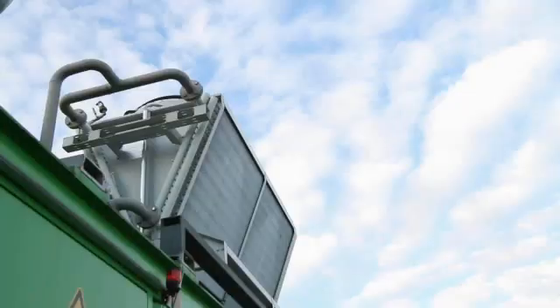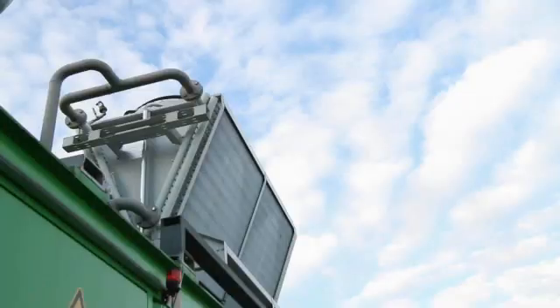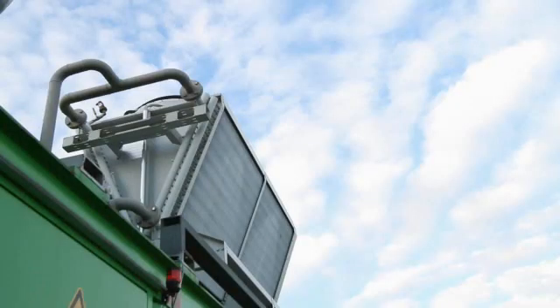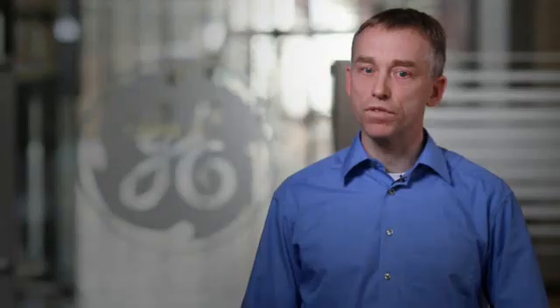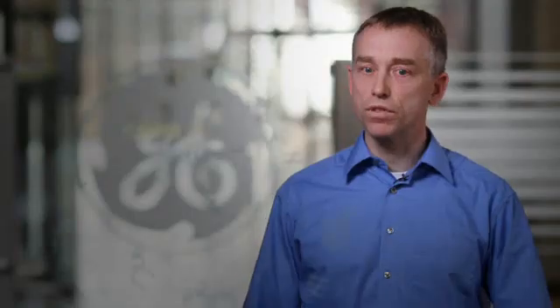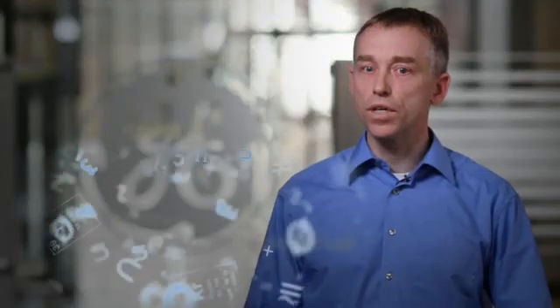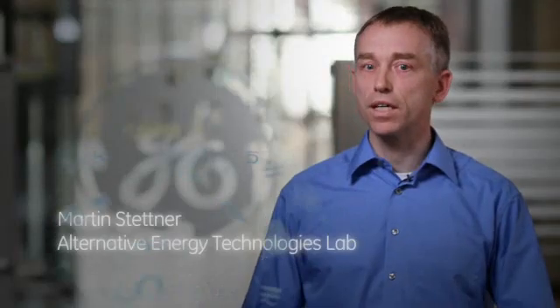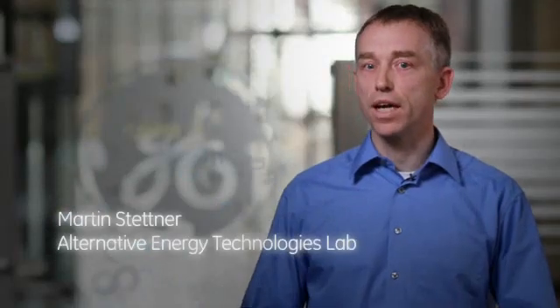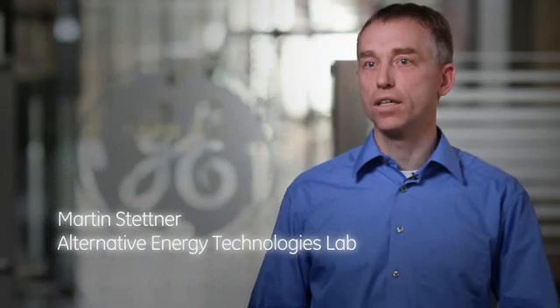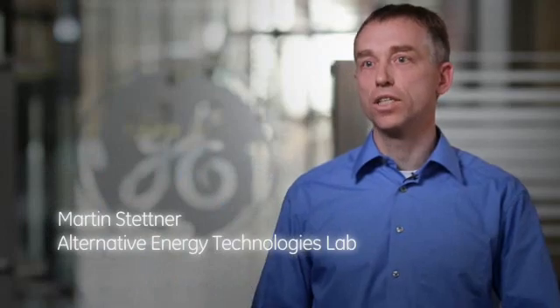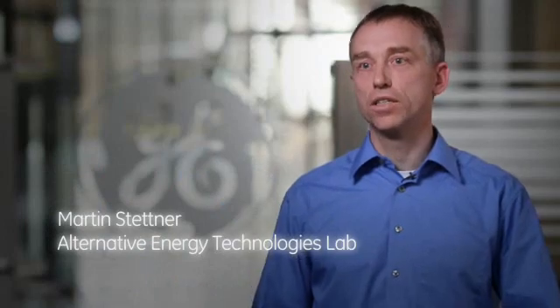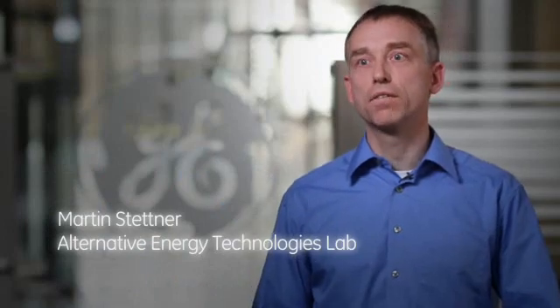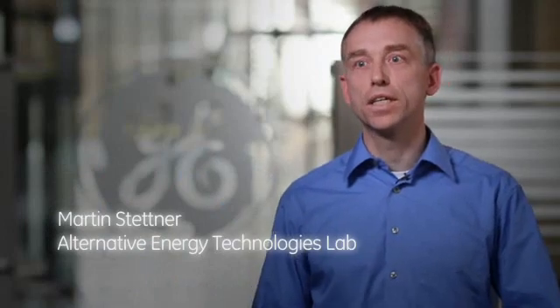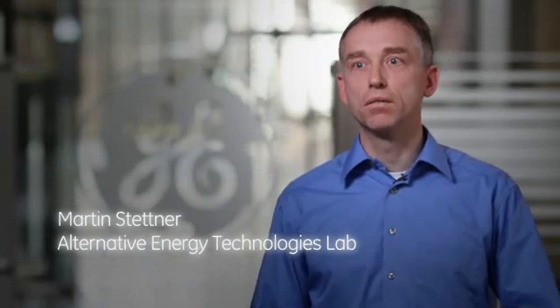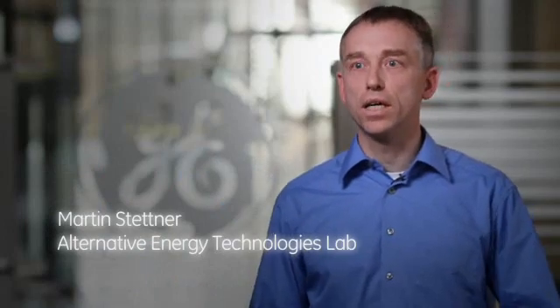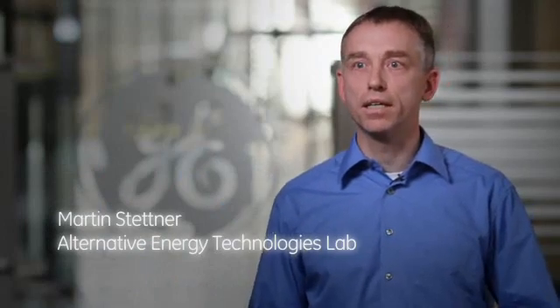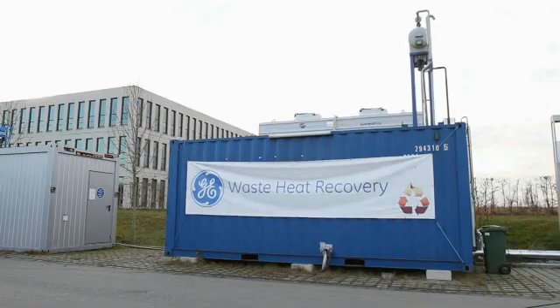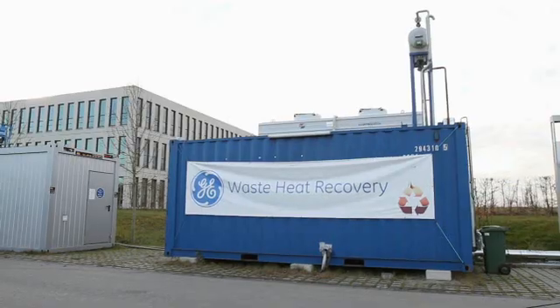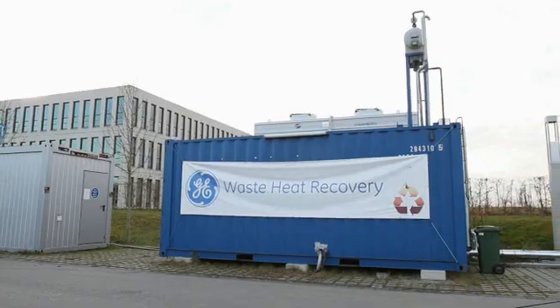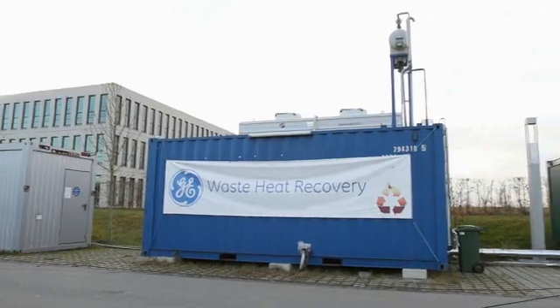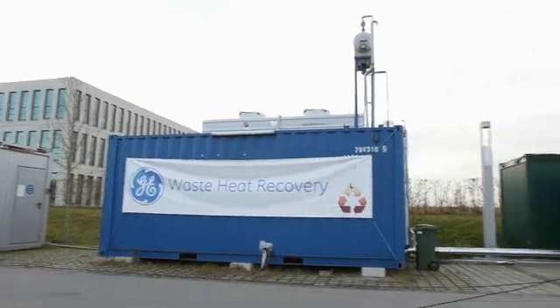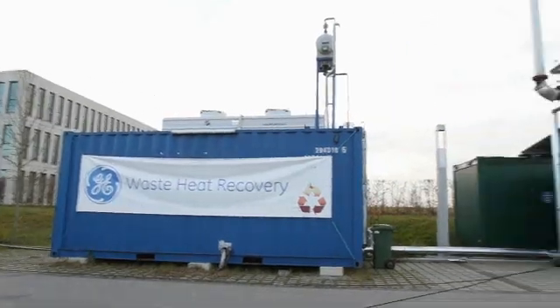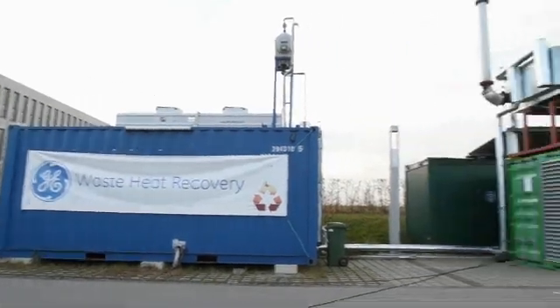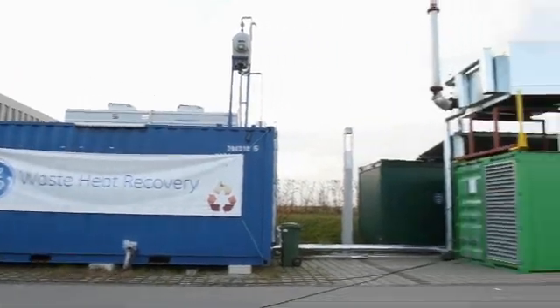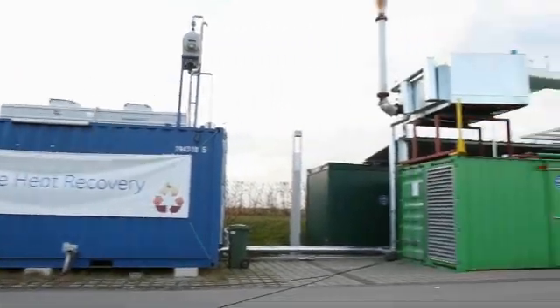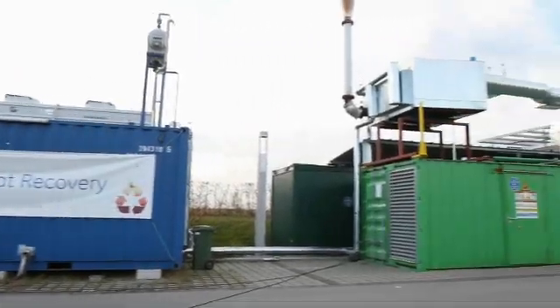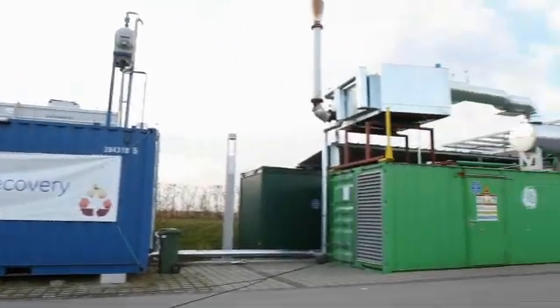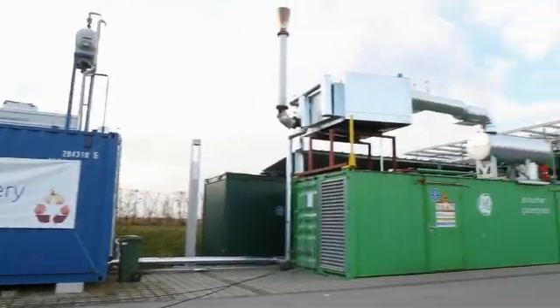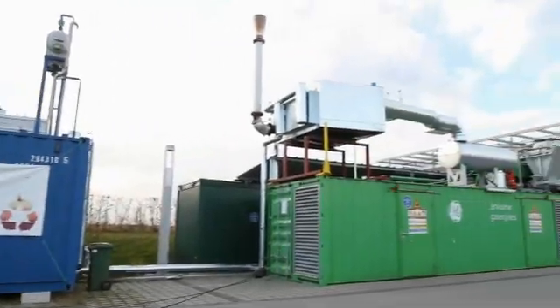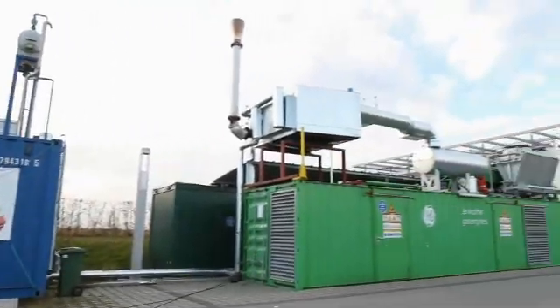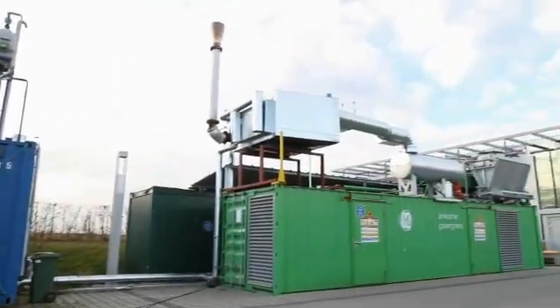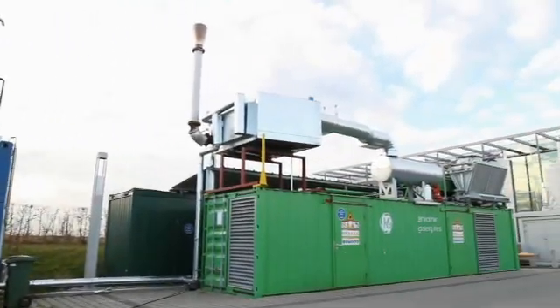We are storing energy generated by renewable energy so that it is available at the time when it is needed.